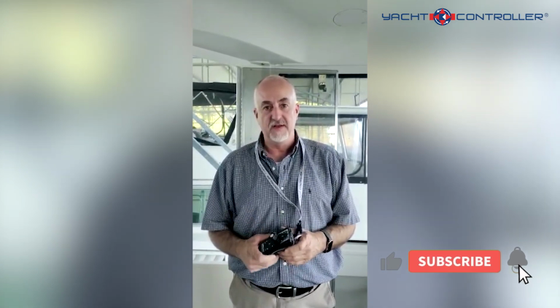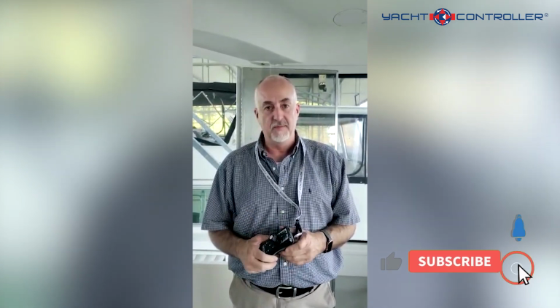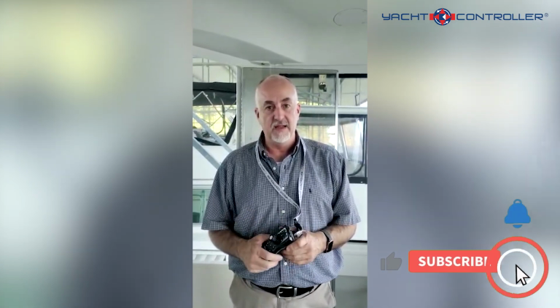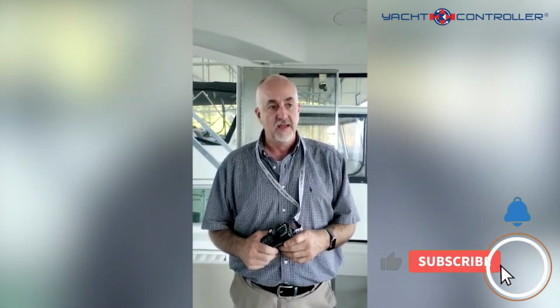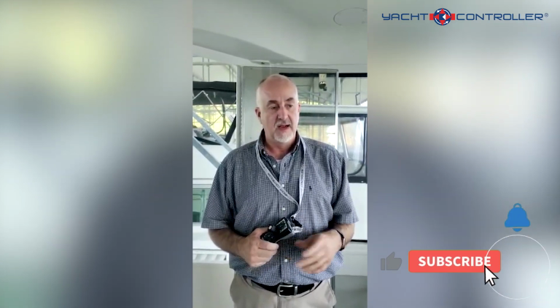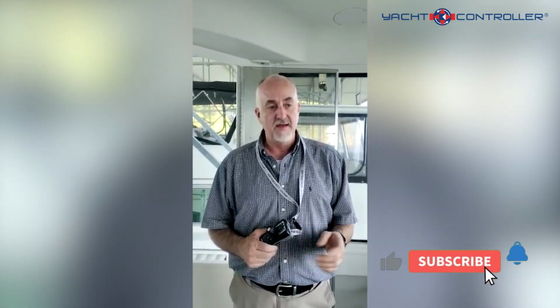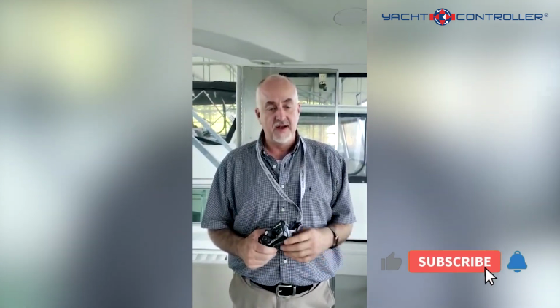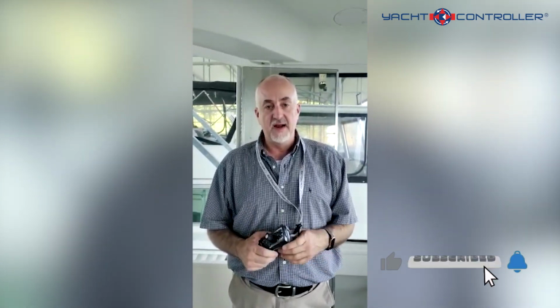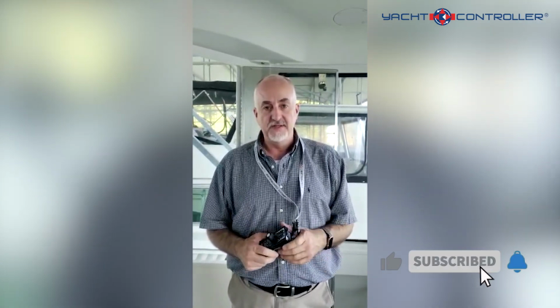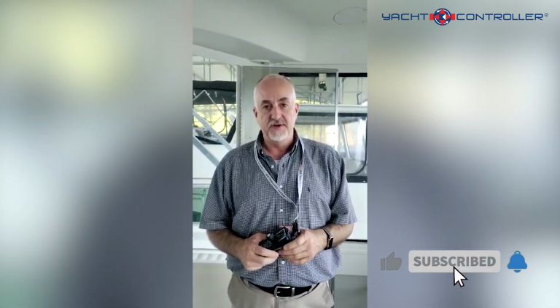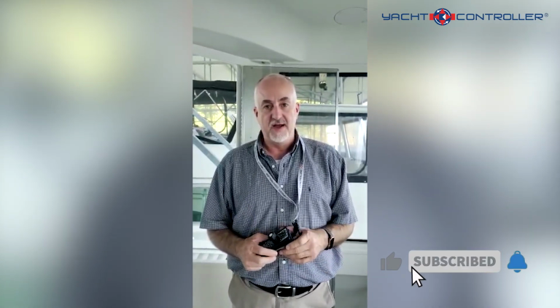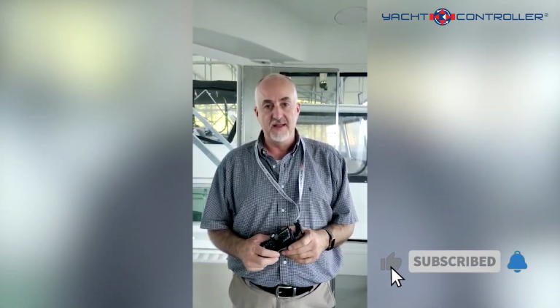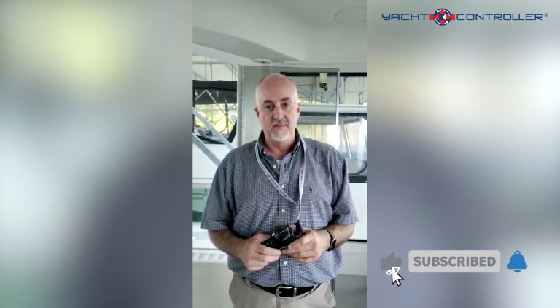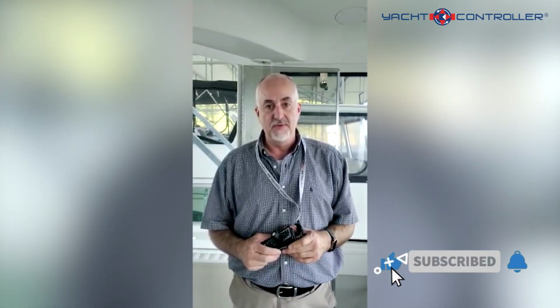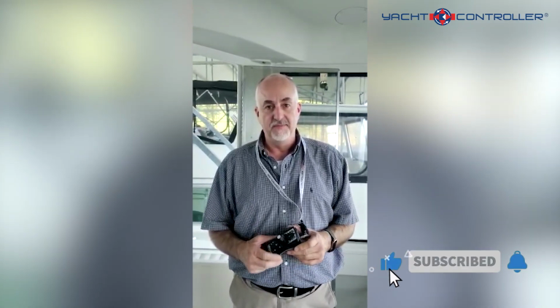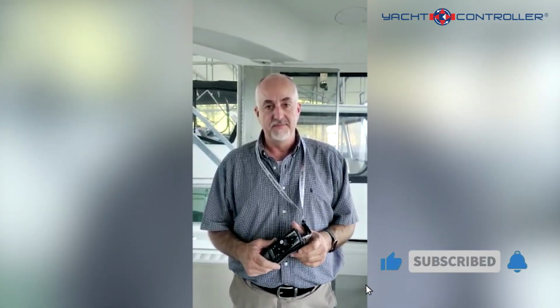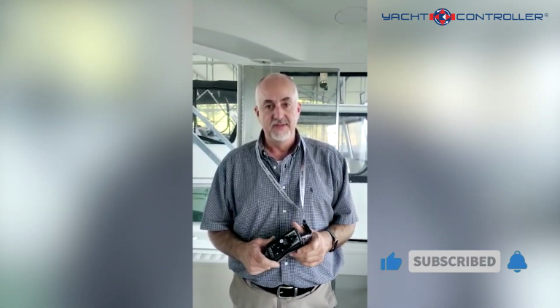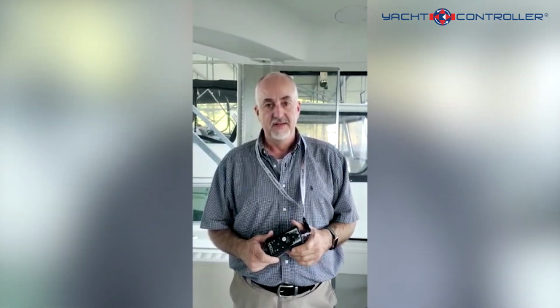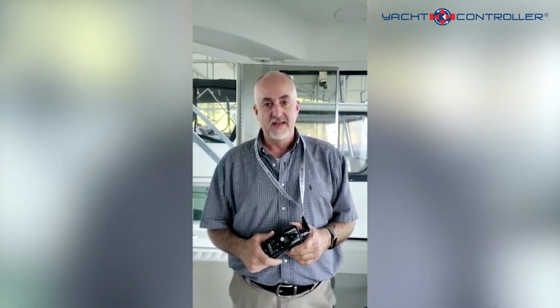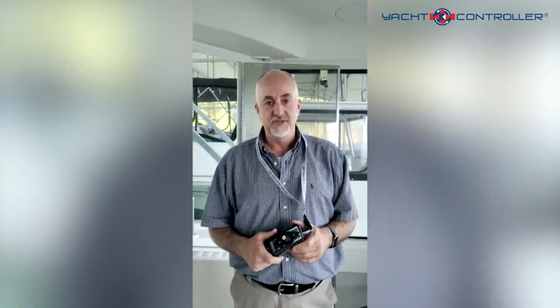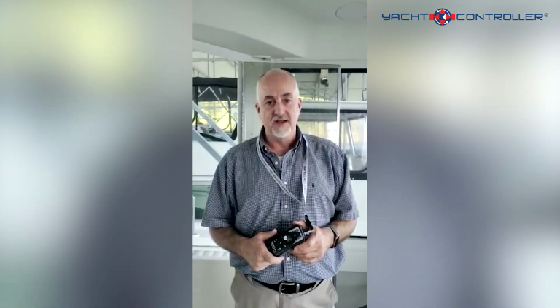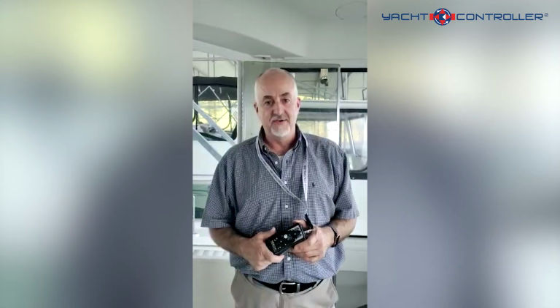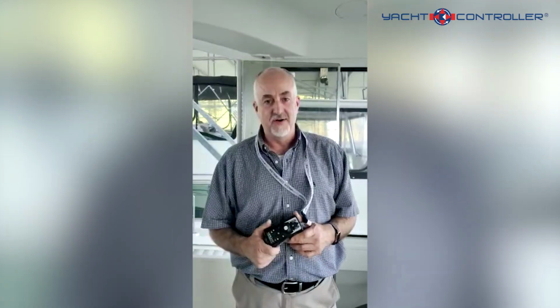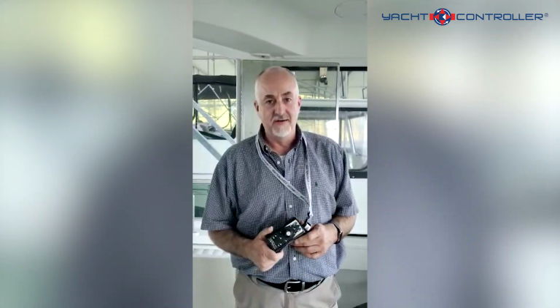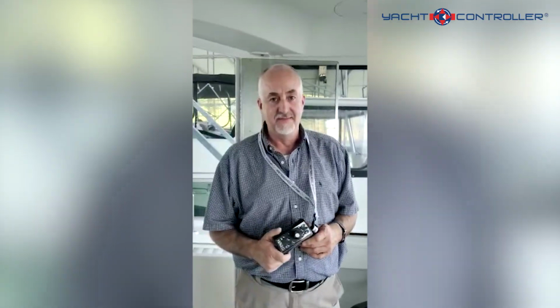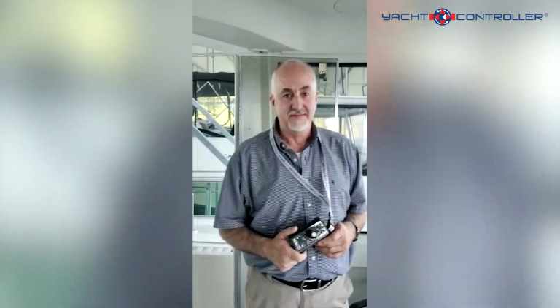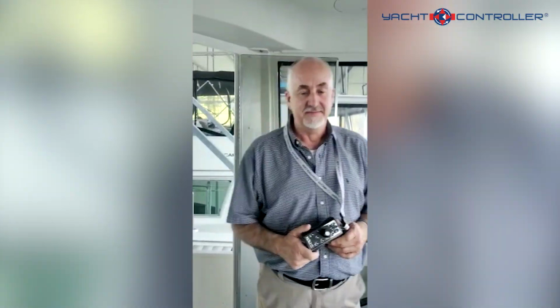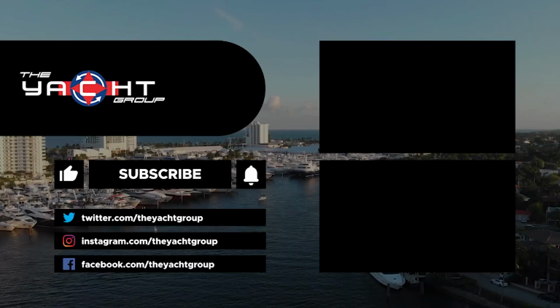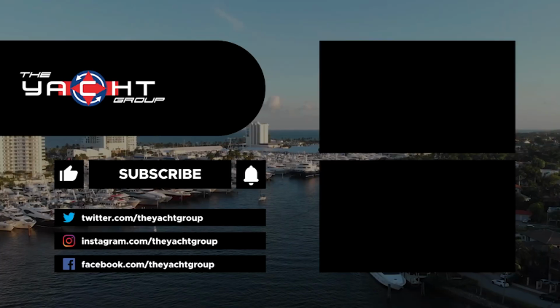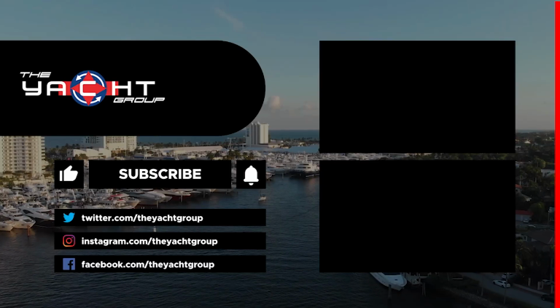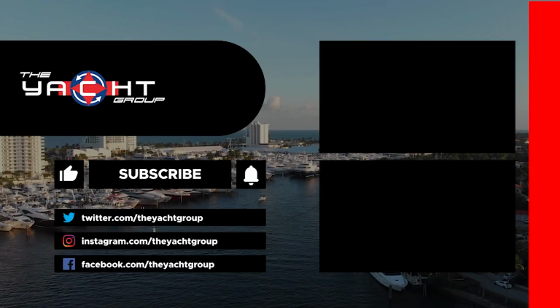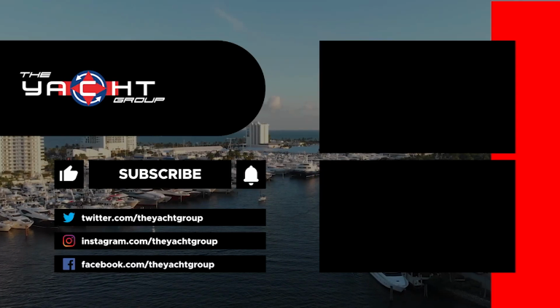It's going to make life a lot easier docking the boat. Thanks, yacht controller.